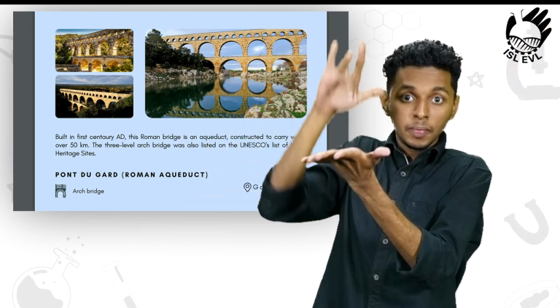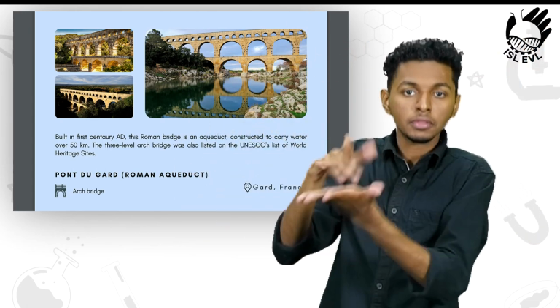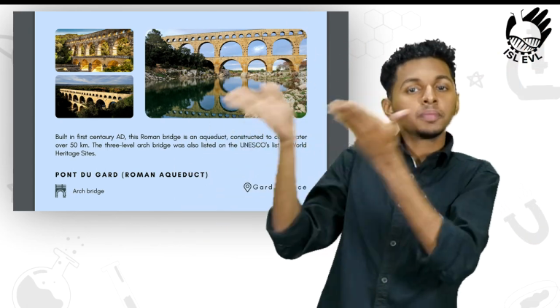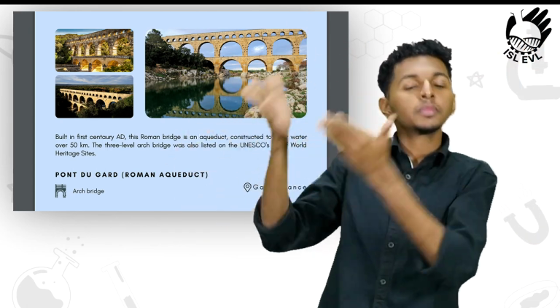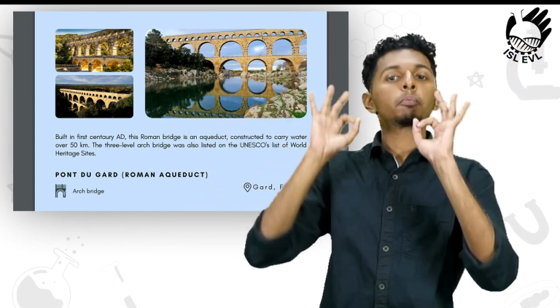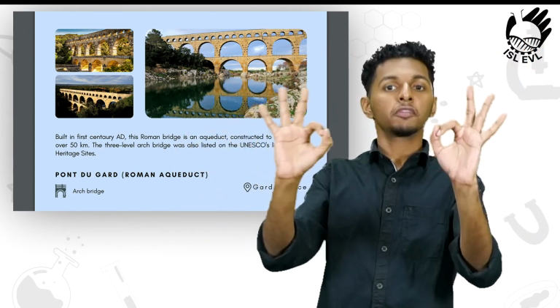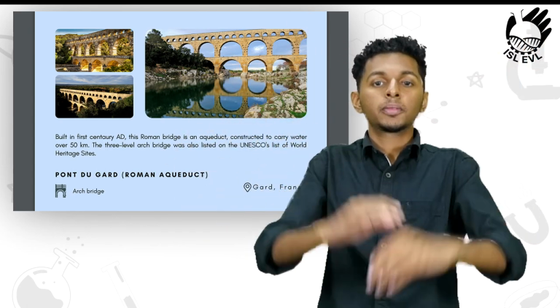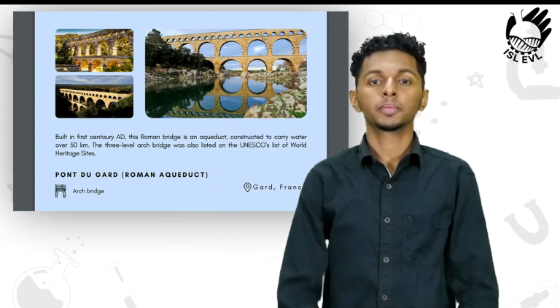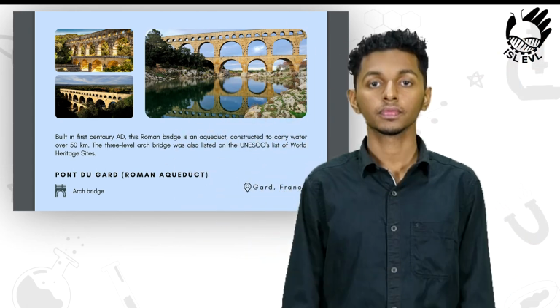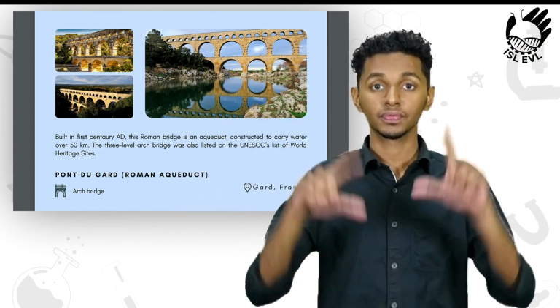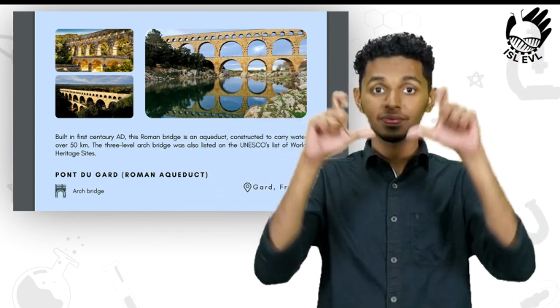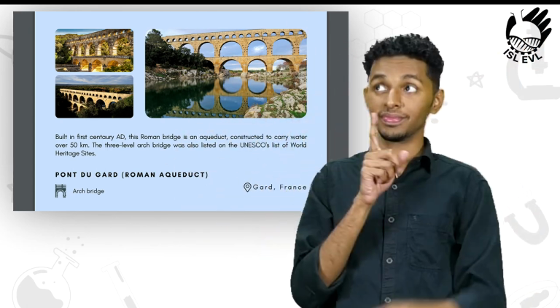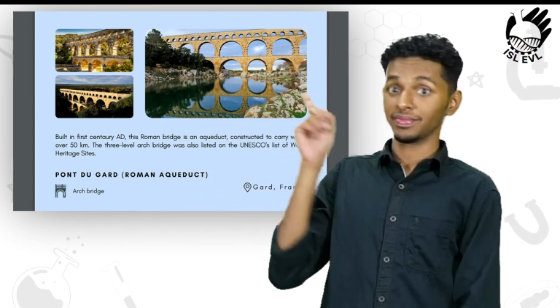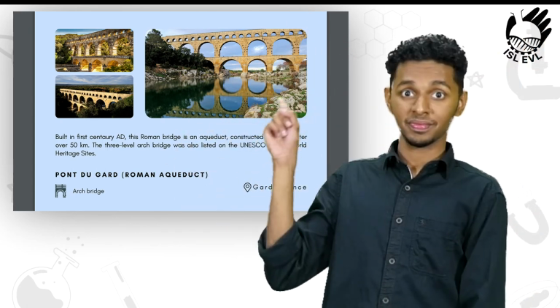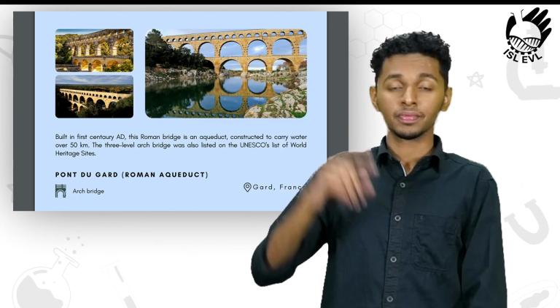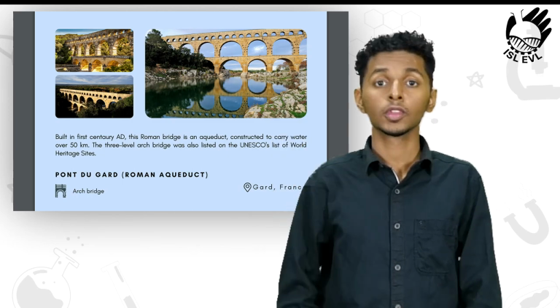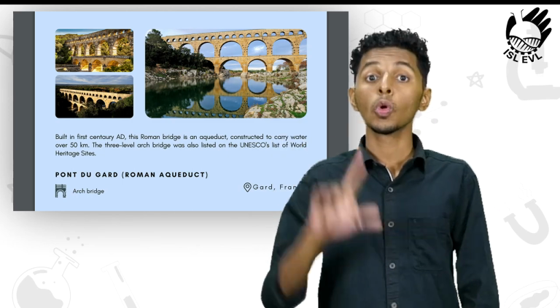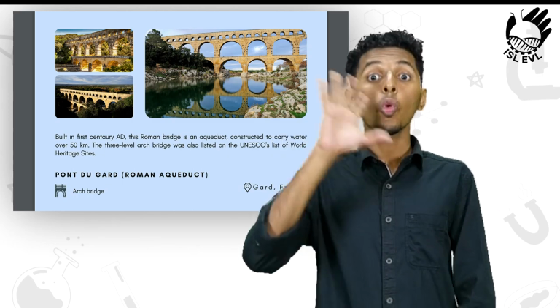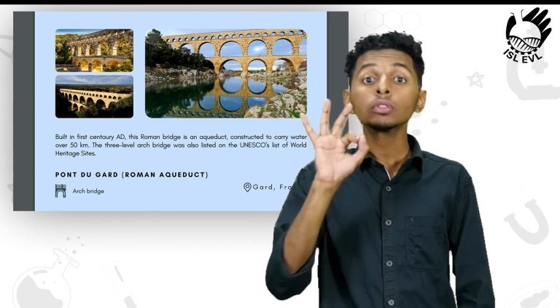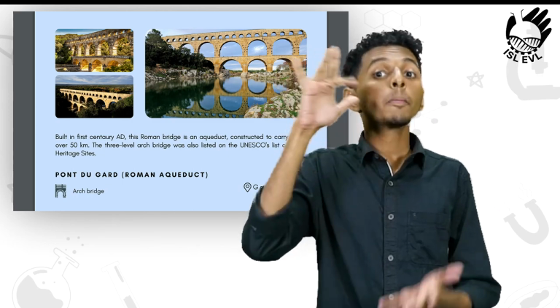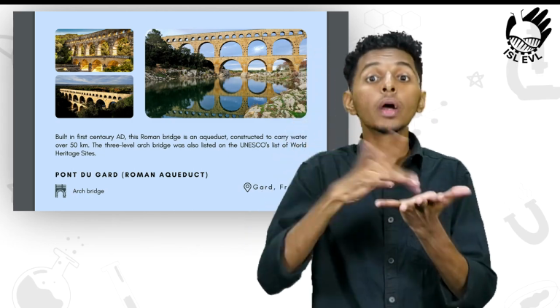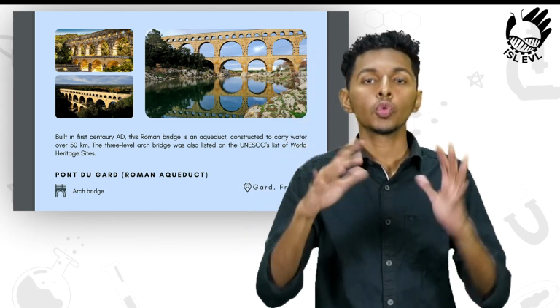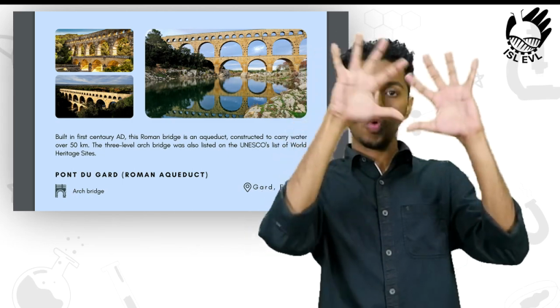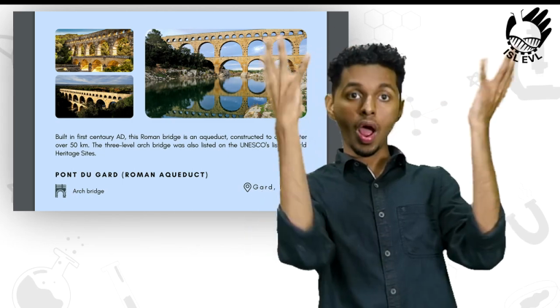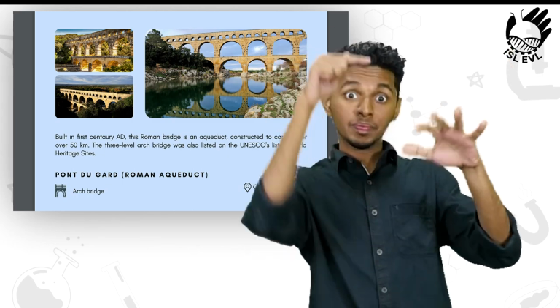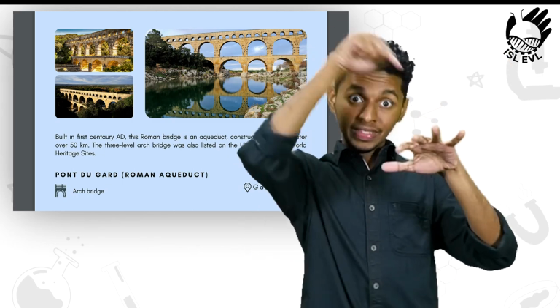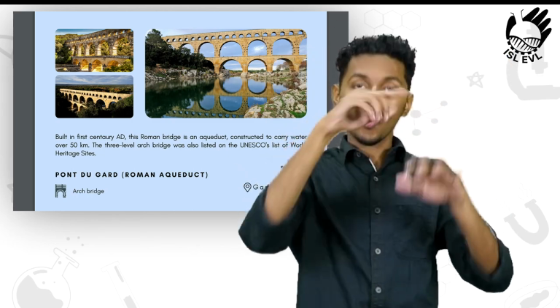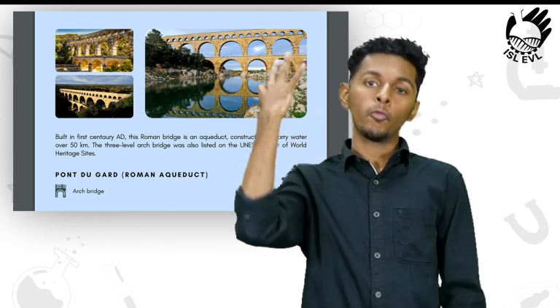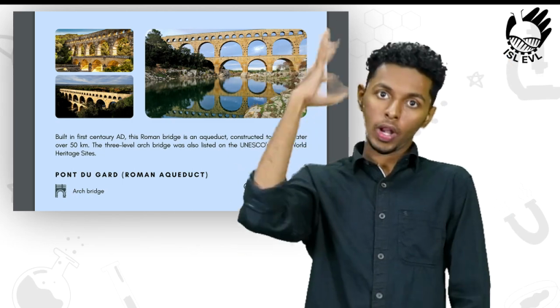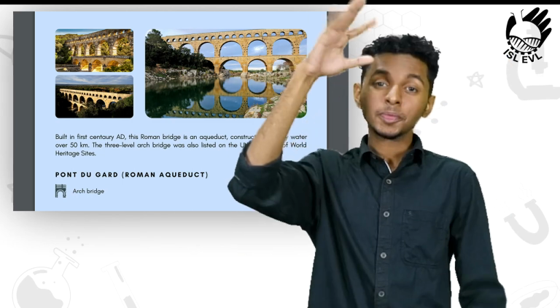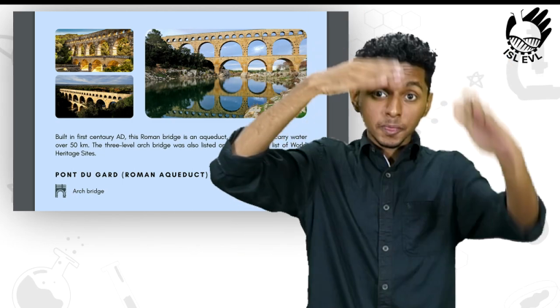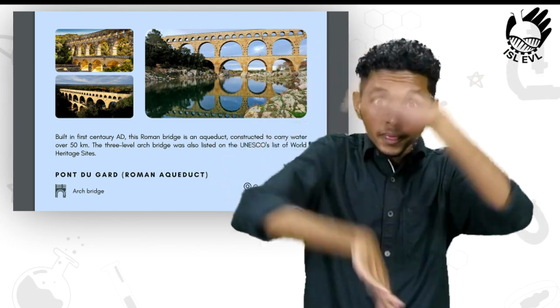This bridge is located in a place called Gard in France.